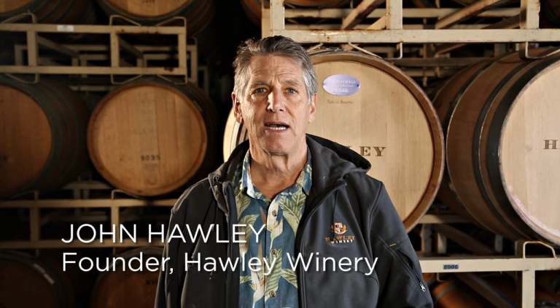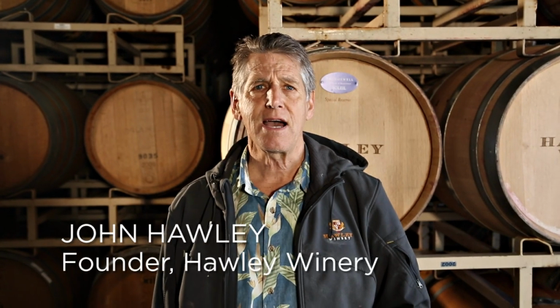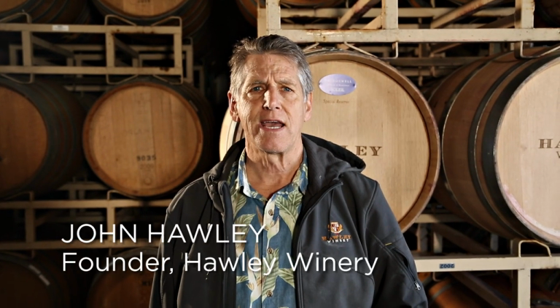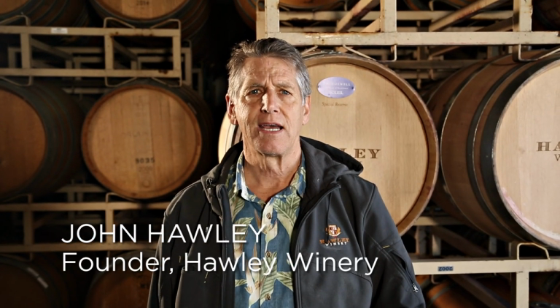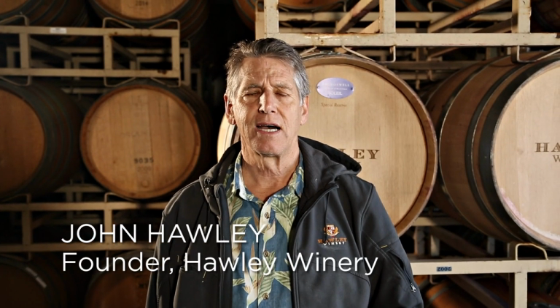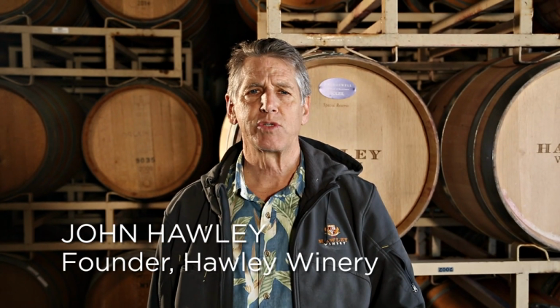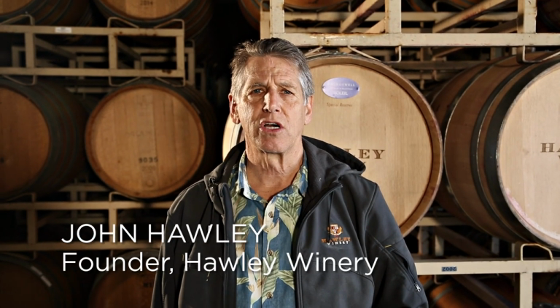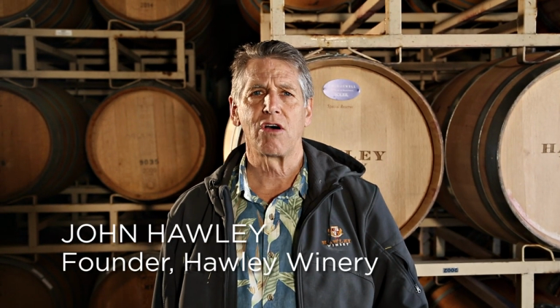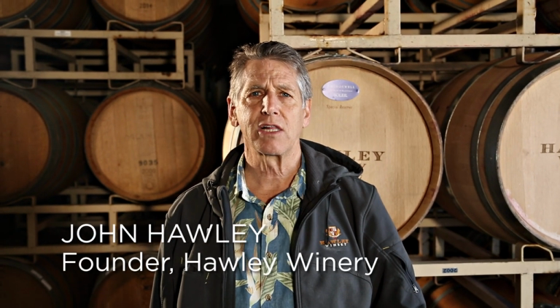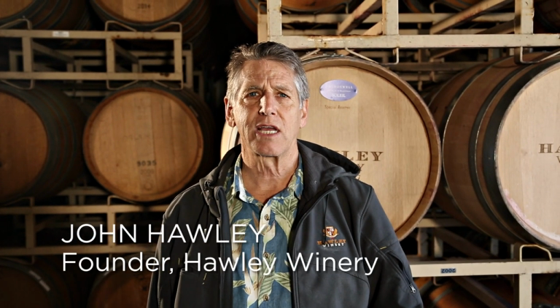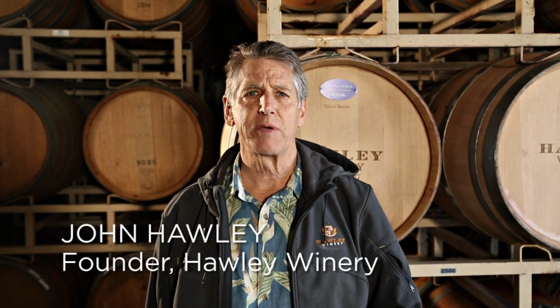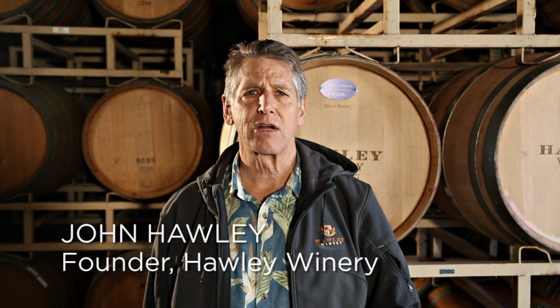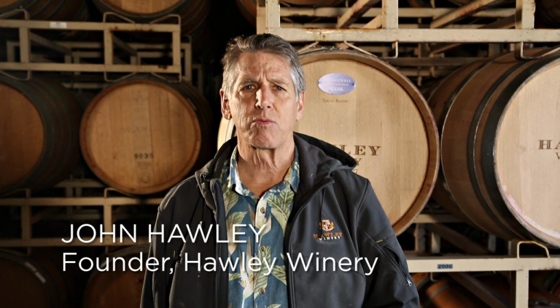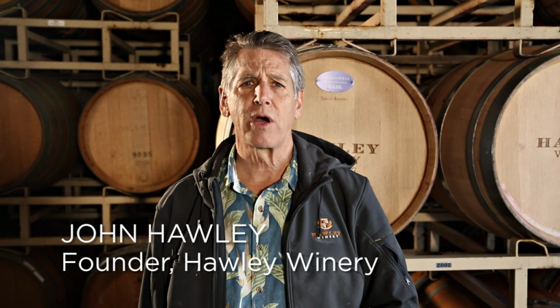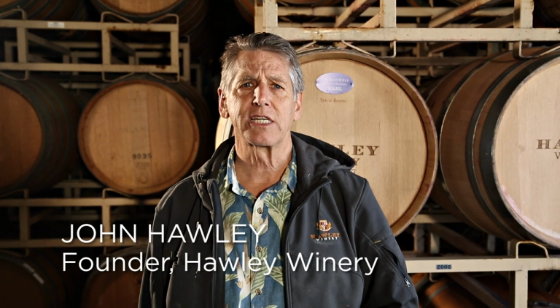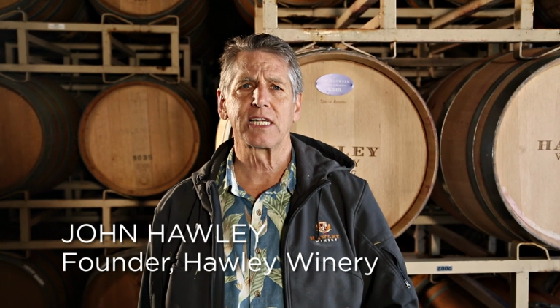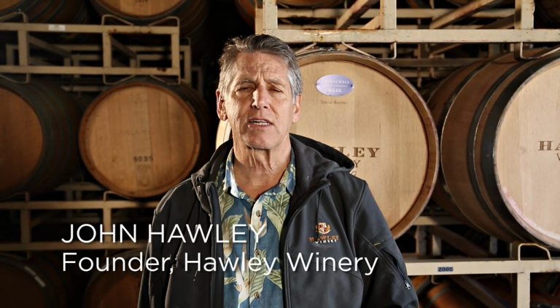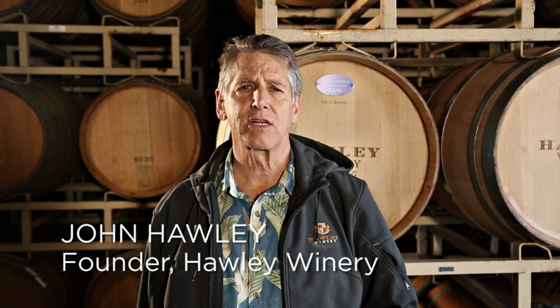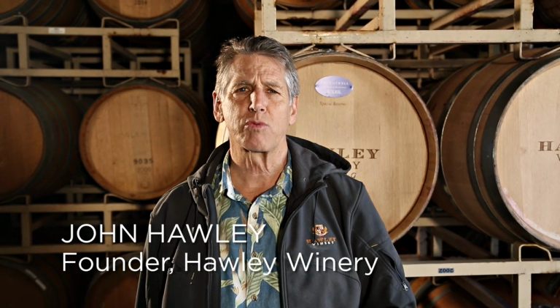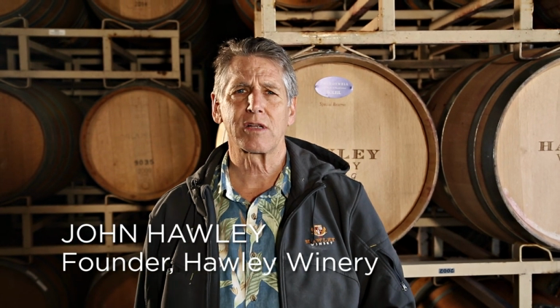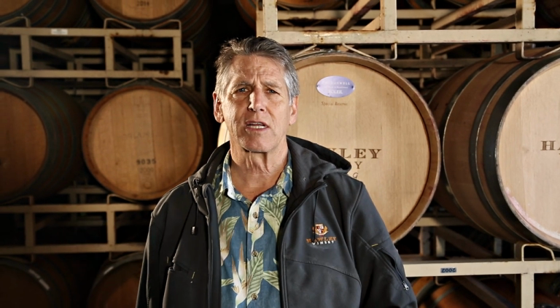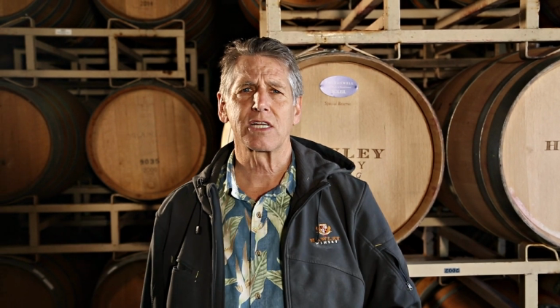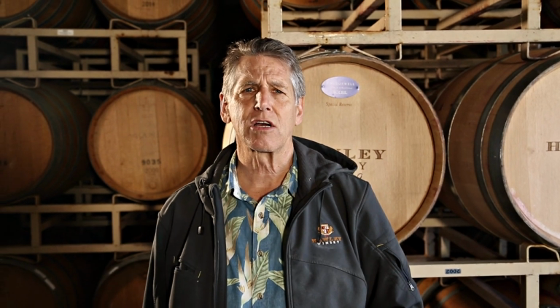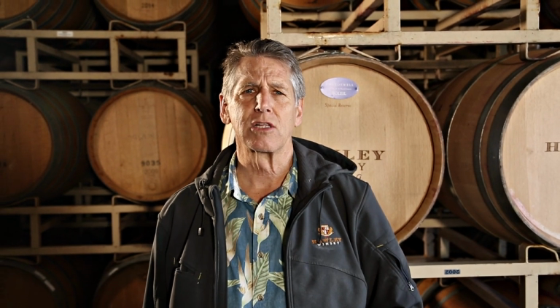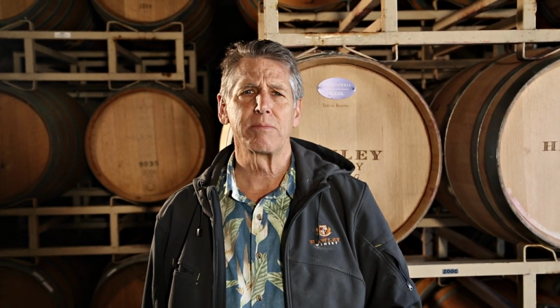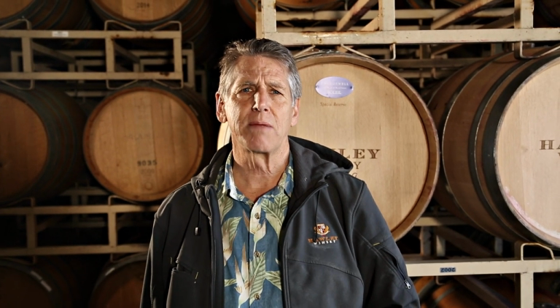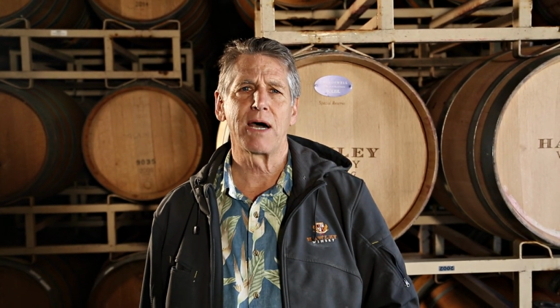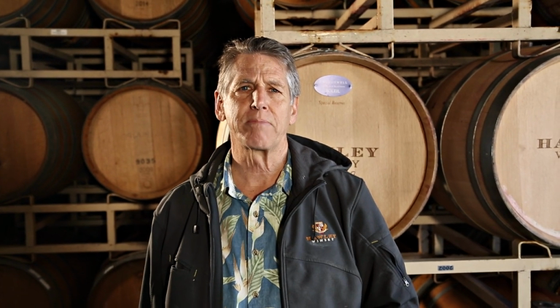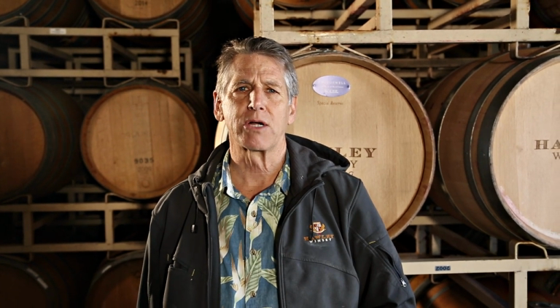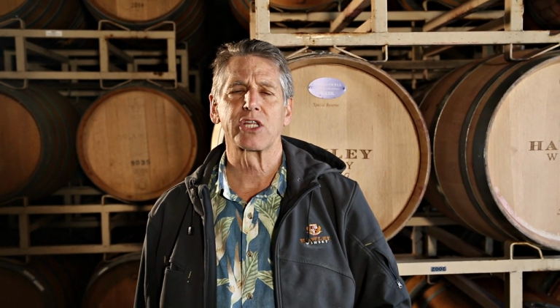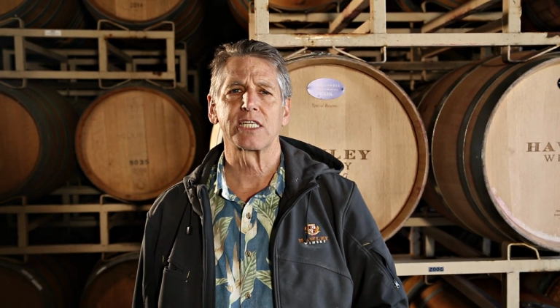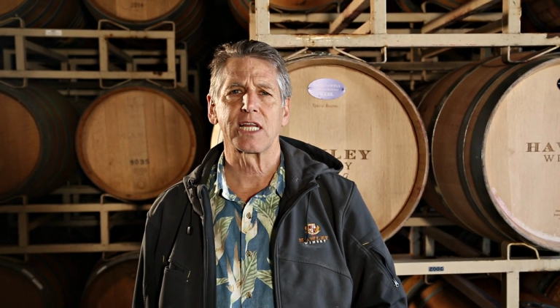Hi, I'm John Hawley. I'm in our wine cellar and we're going to talk a little bit about barrel tasting.